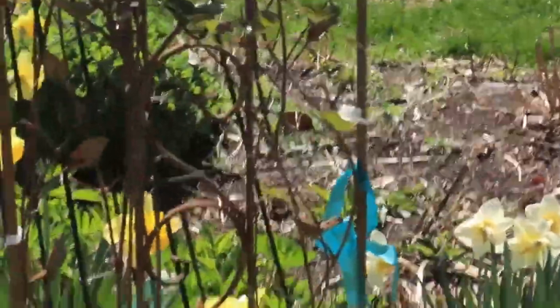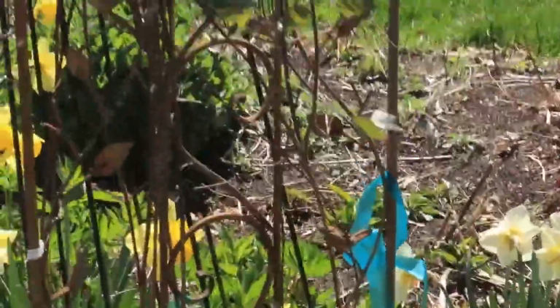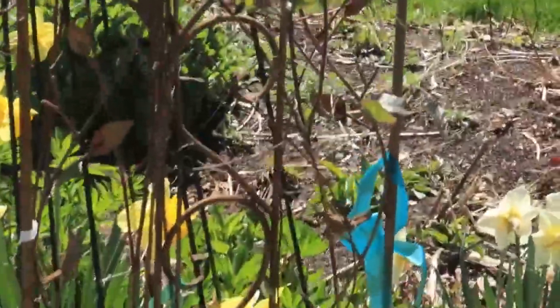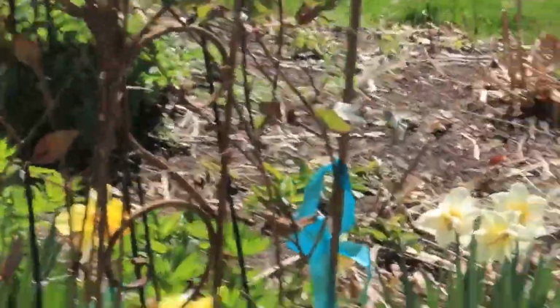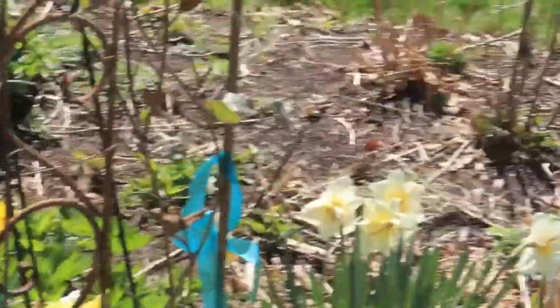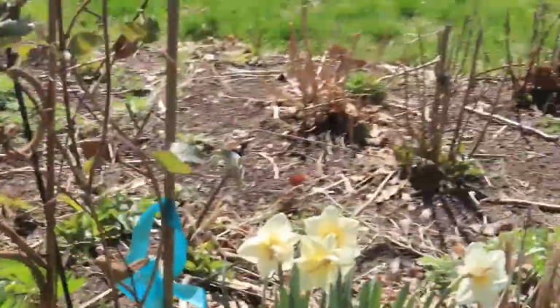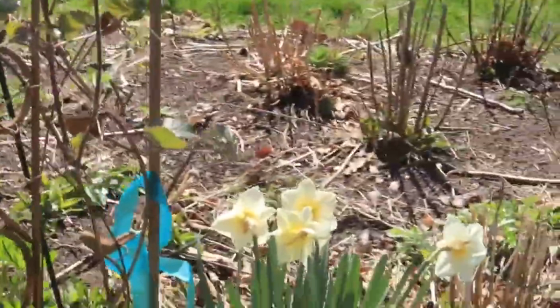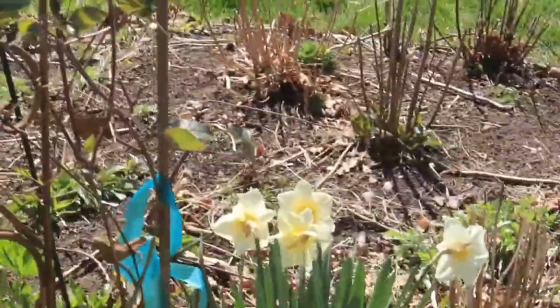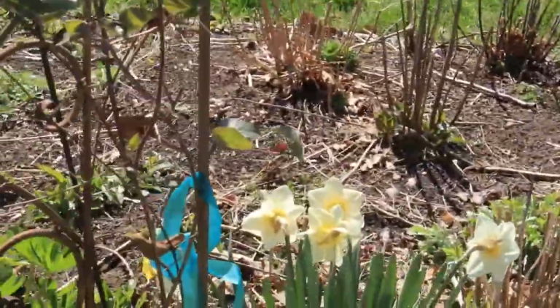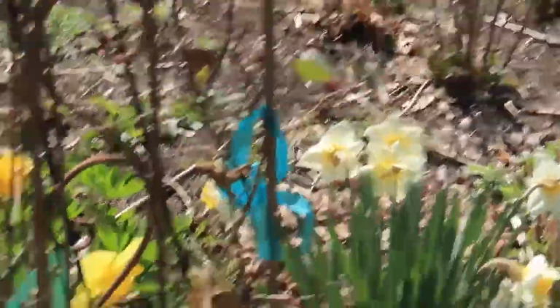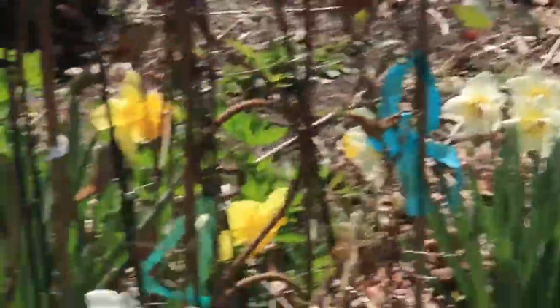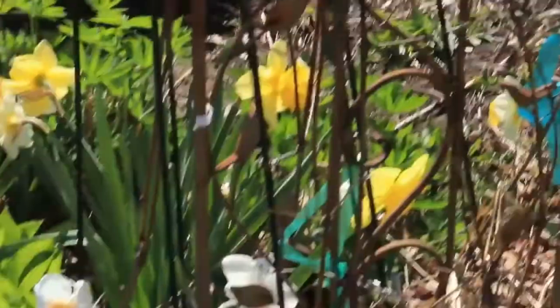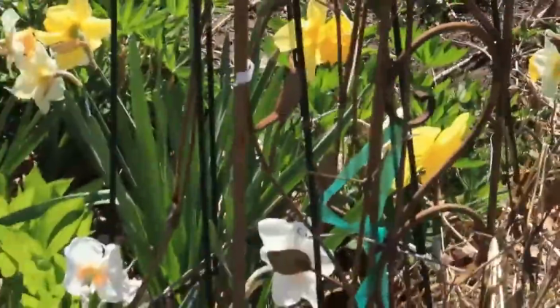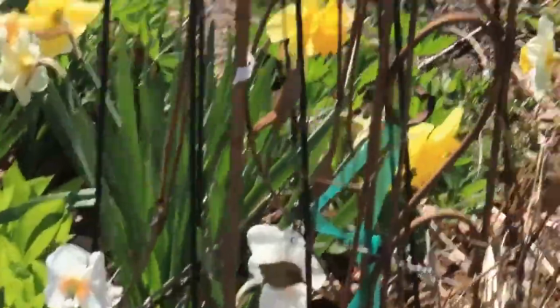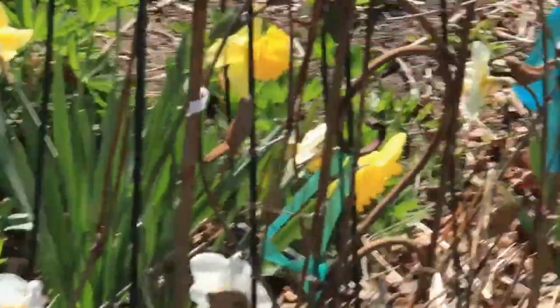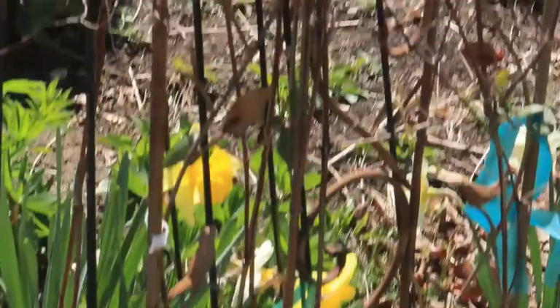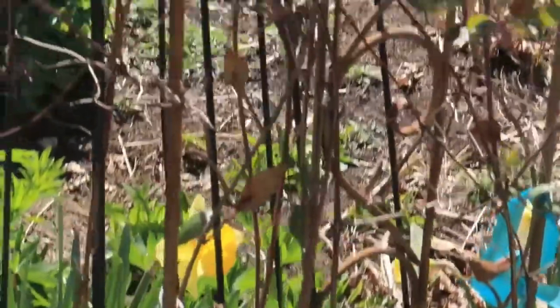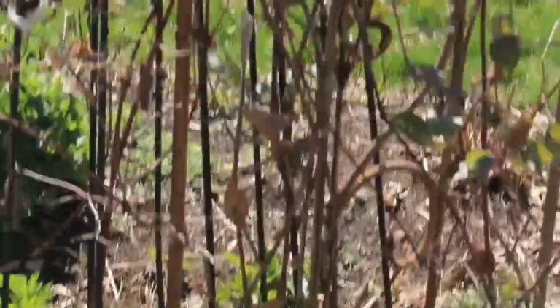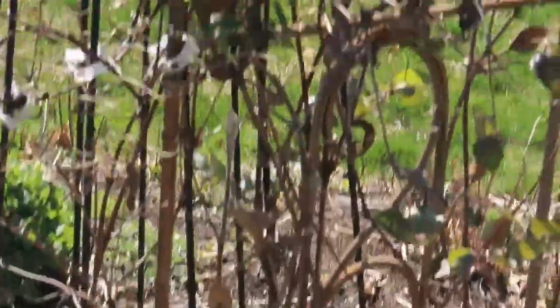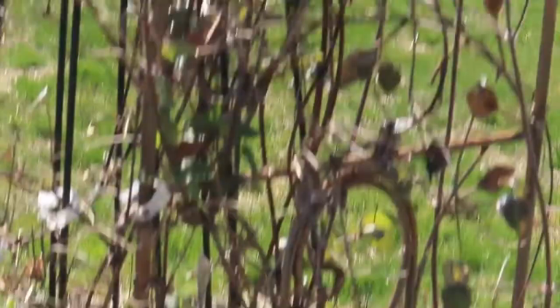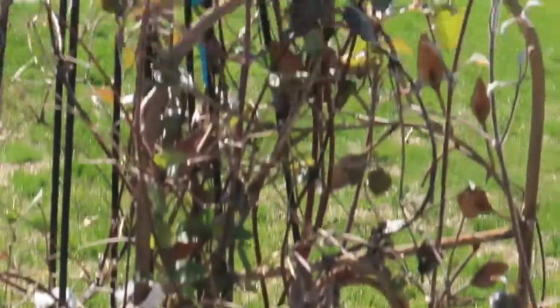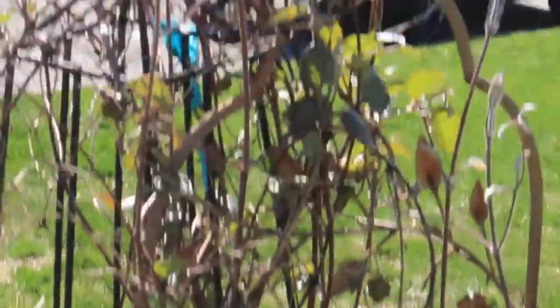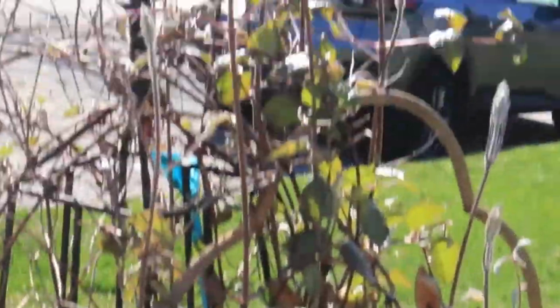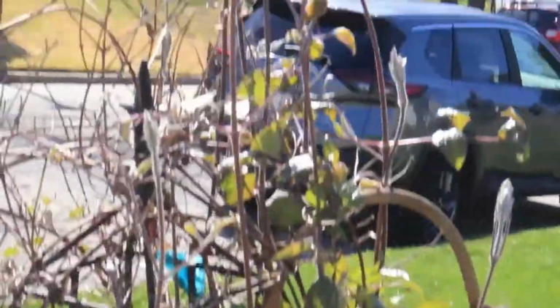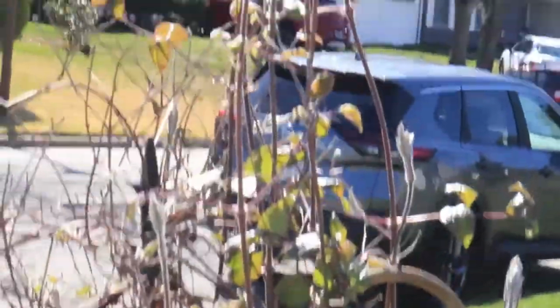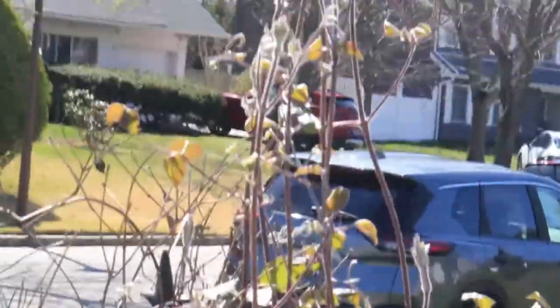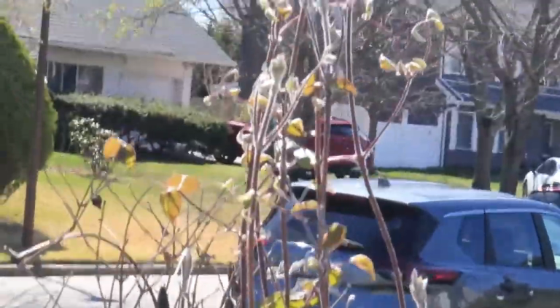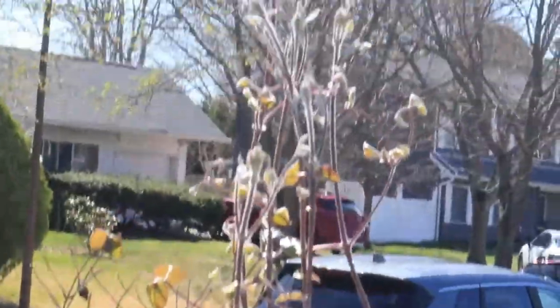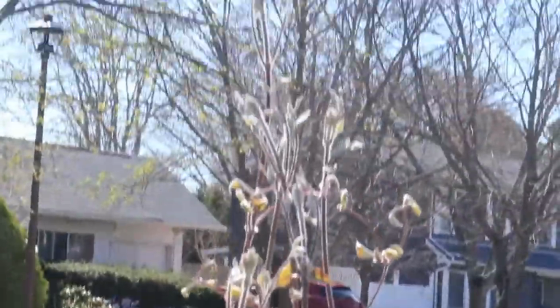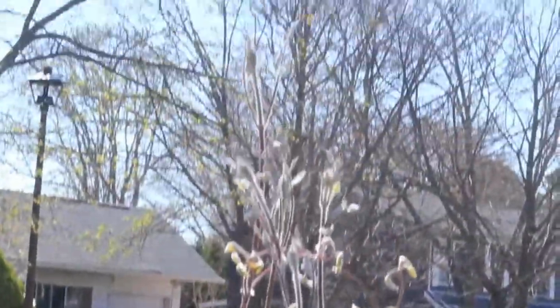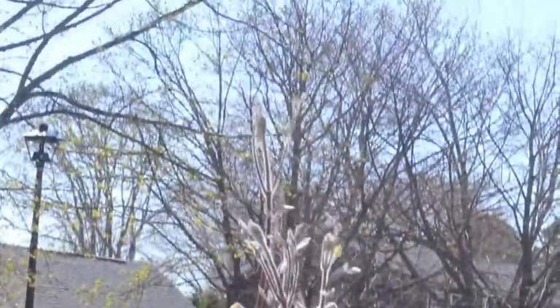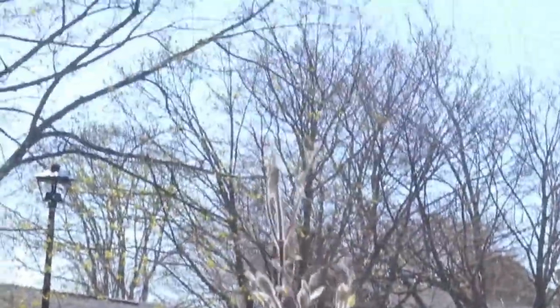This is my clematis, and it's coming out. It's doing good.